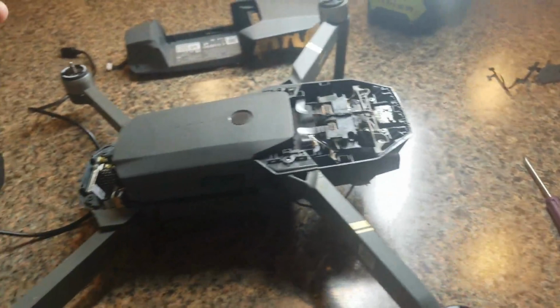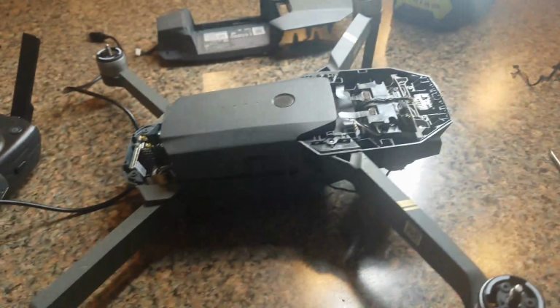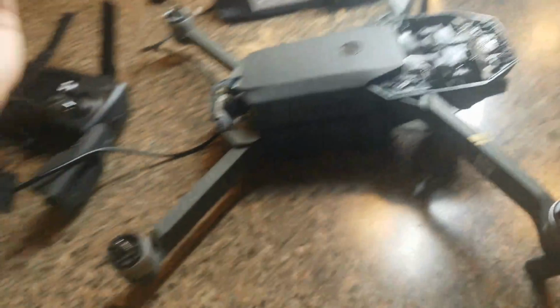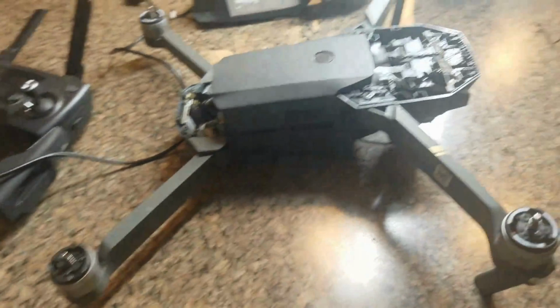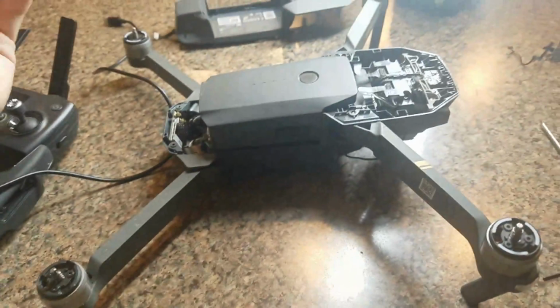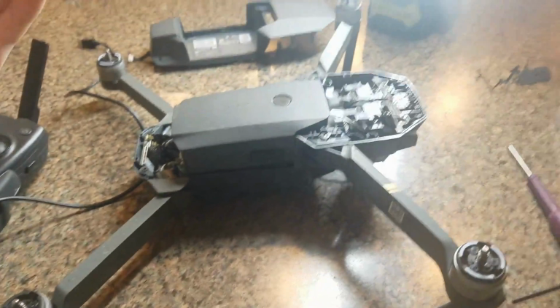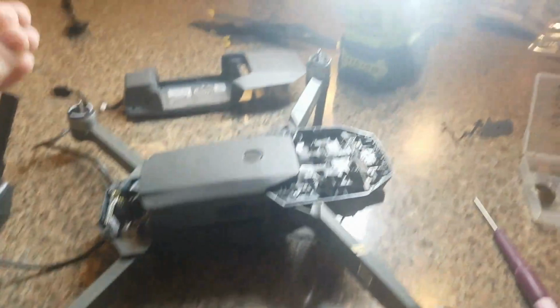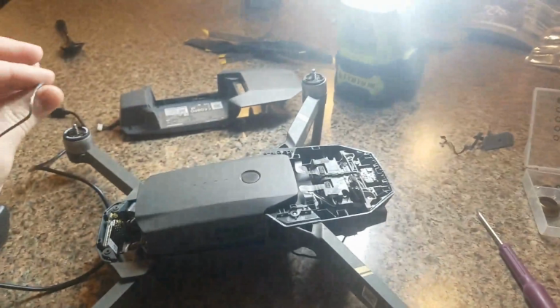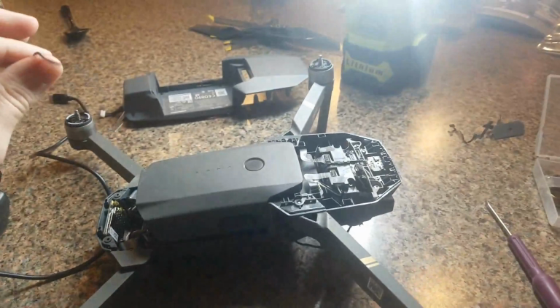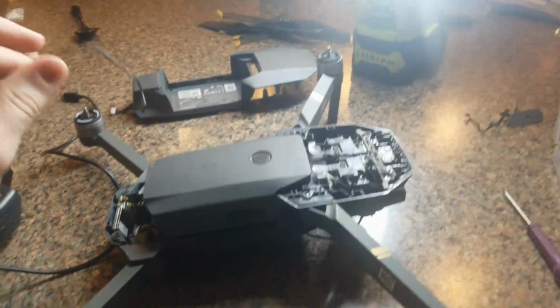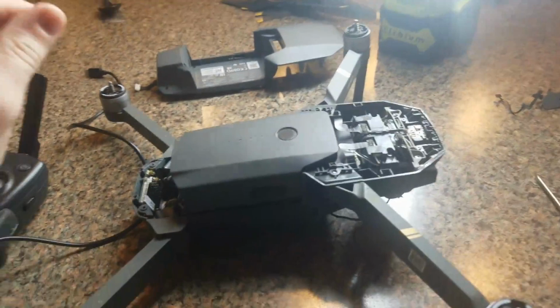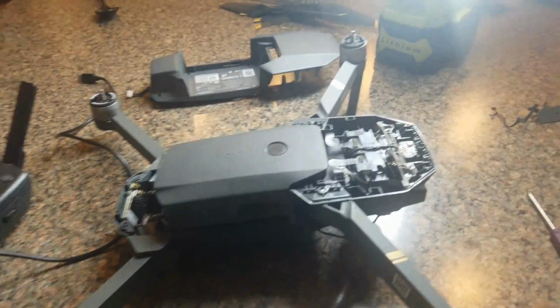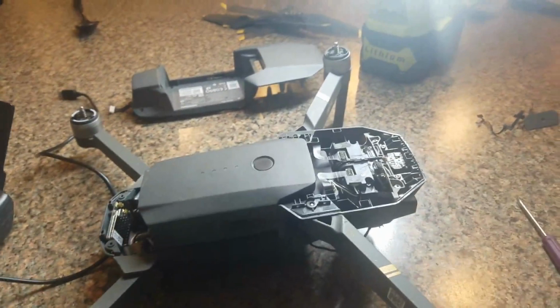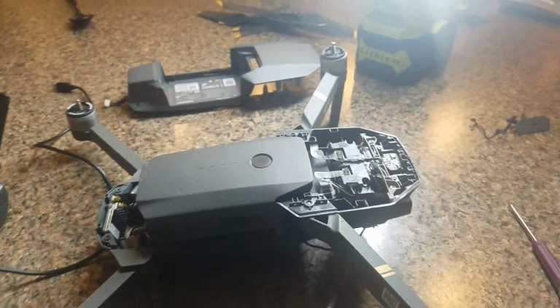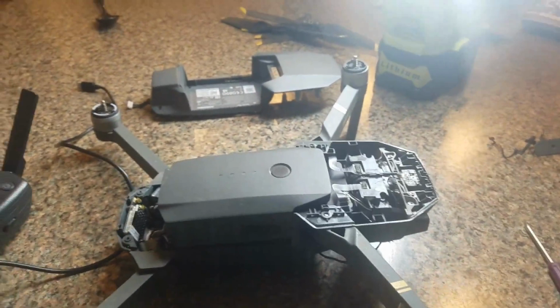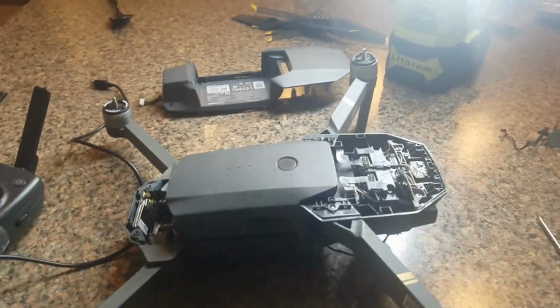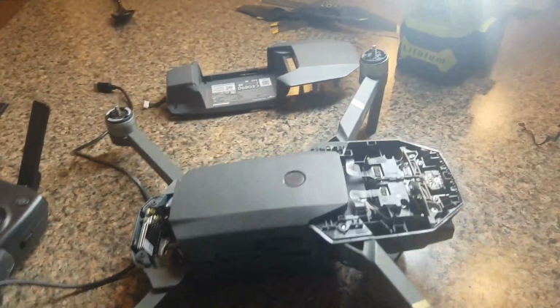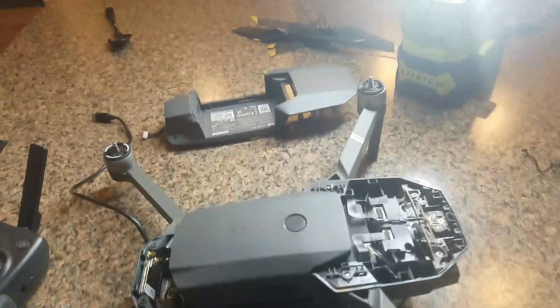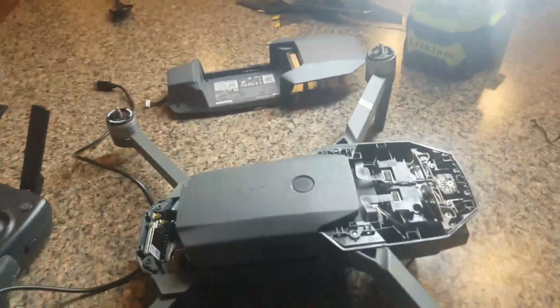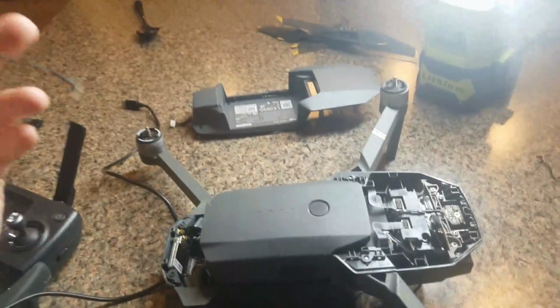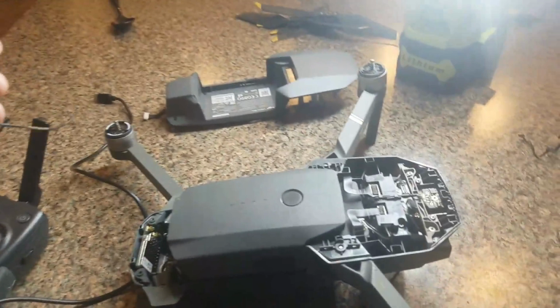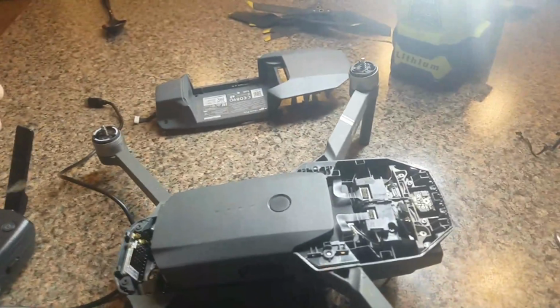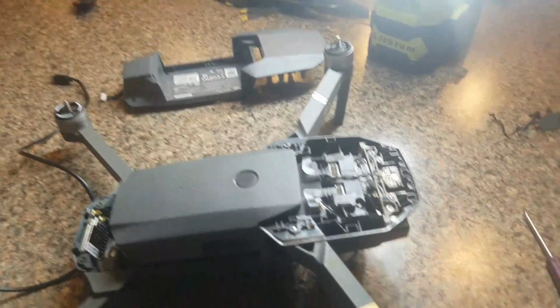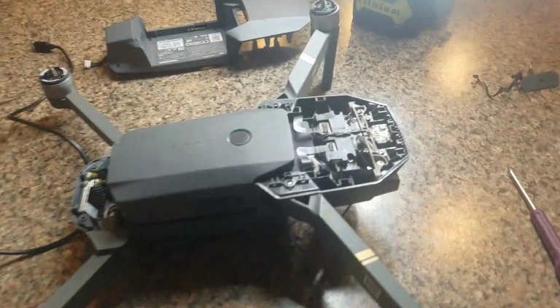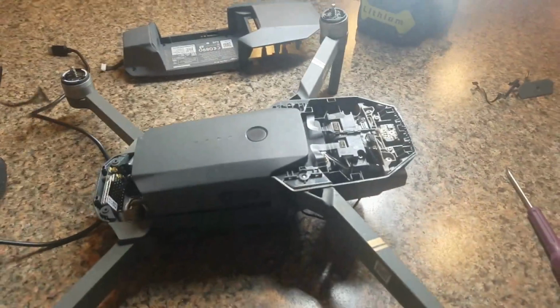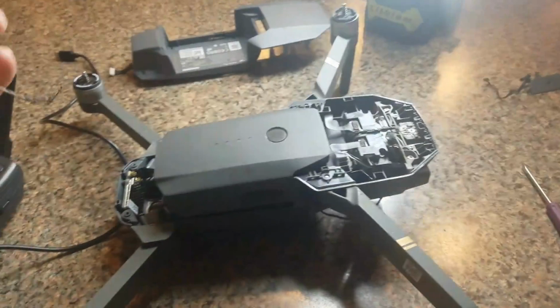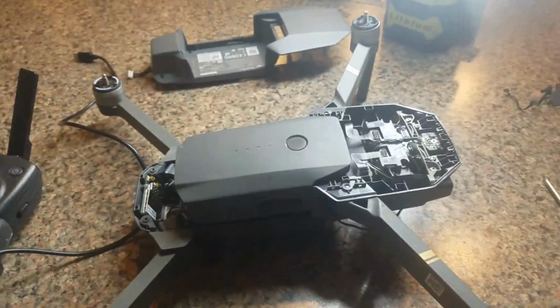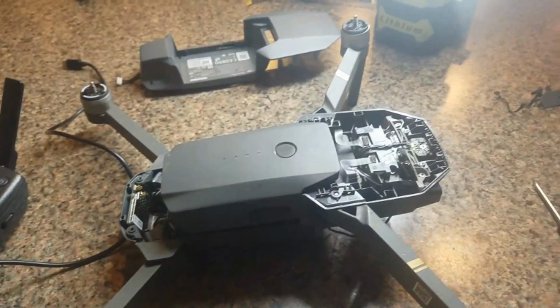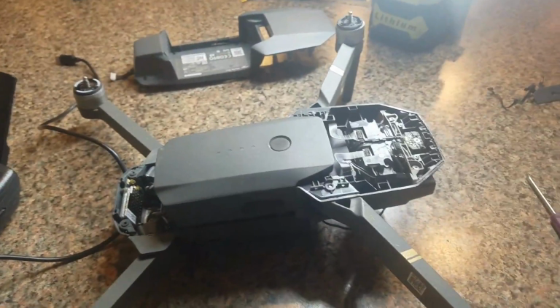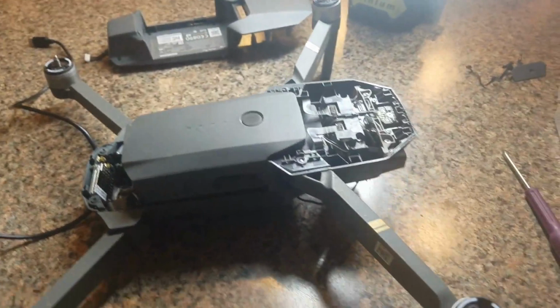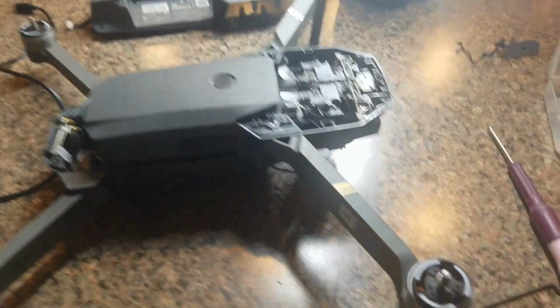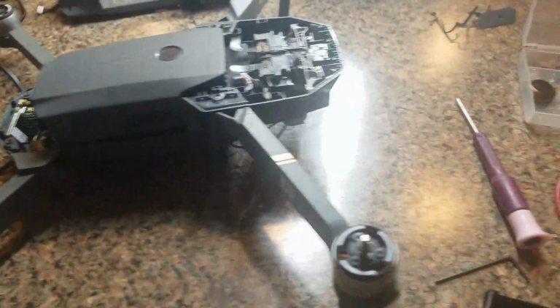The other day I was flying through some trees, getting a little brave after watching some racing drone videos. Anyway, I slammed into a tree and broke the gimbal.